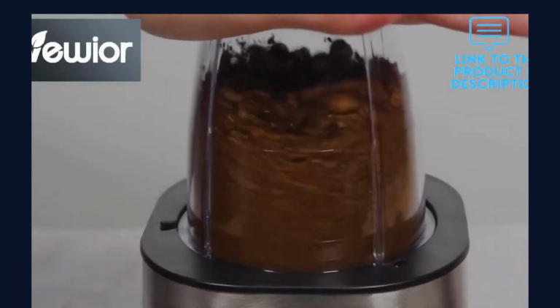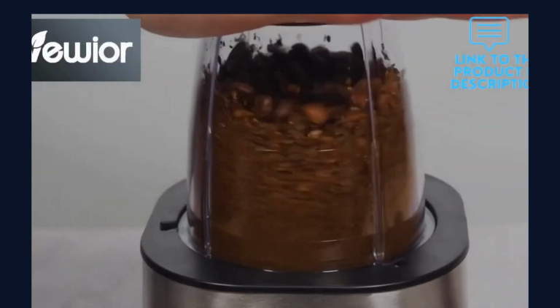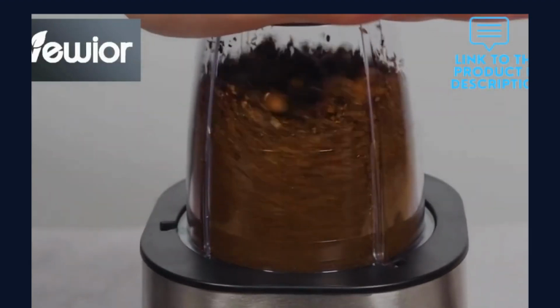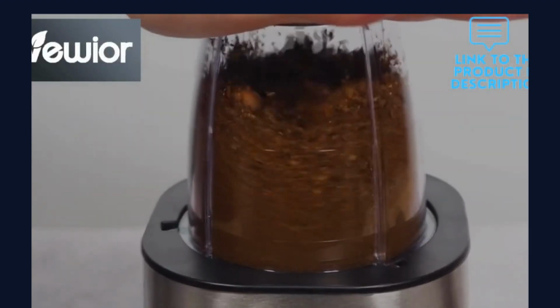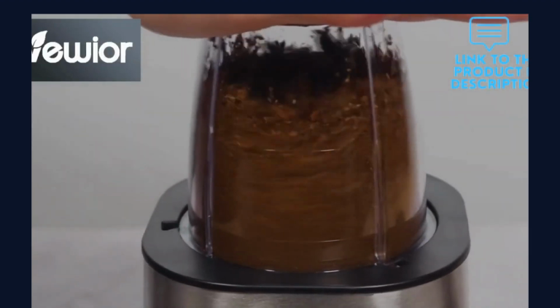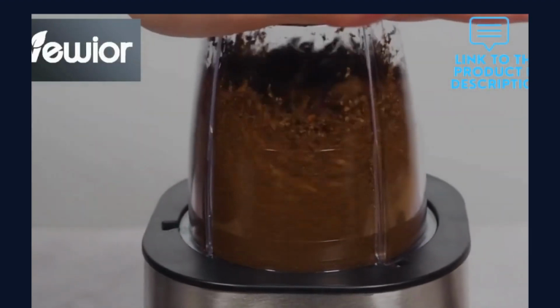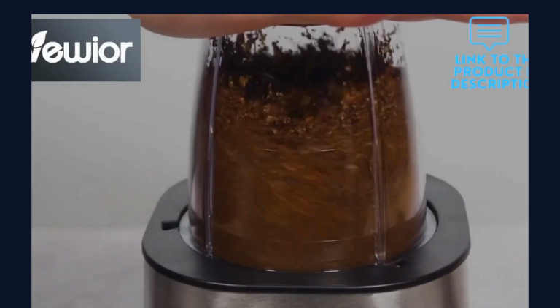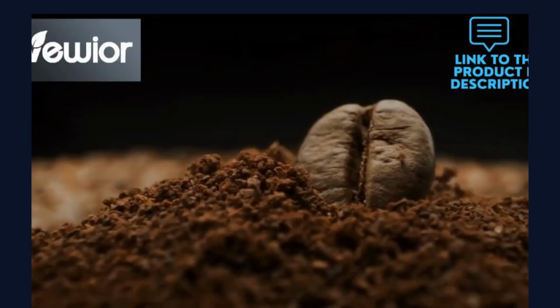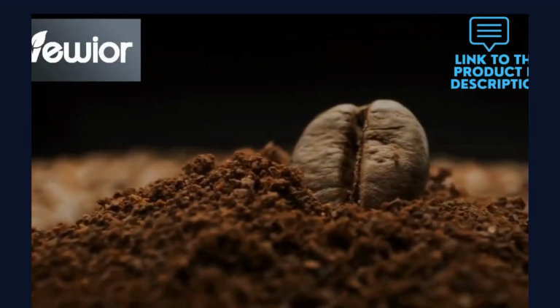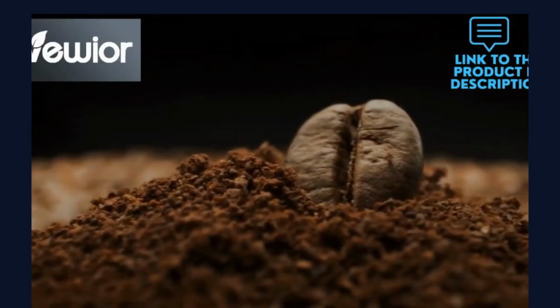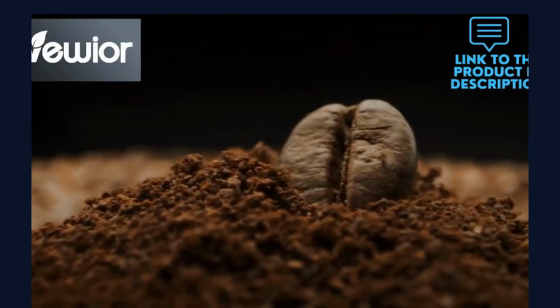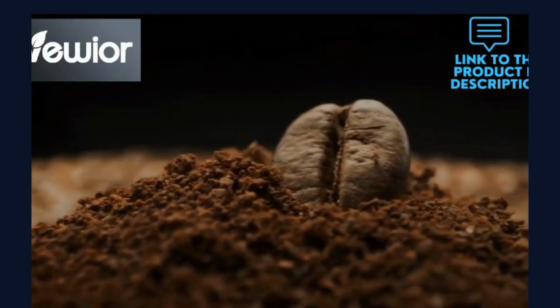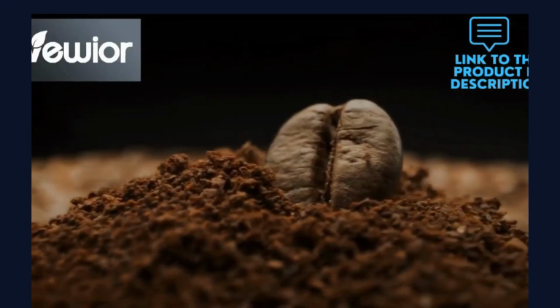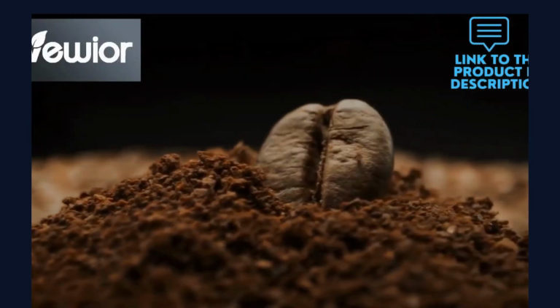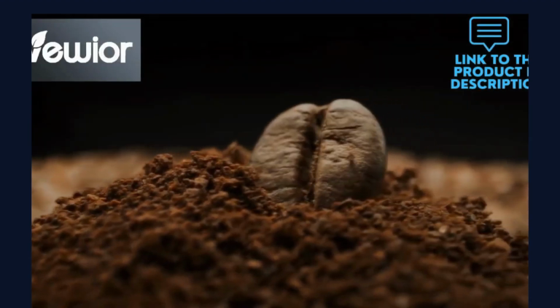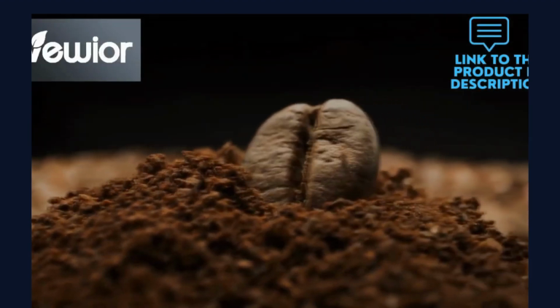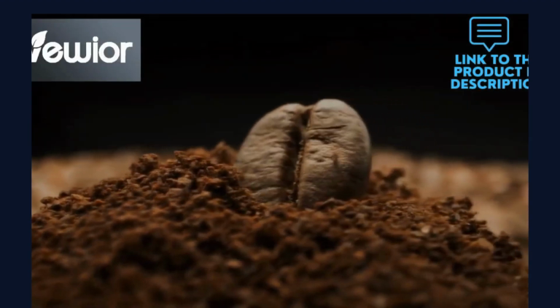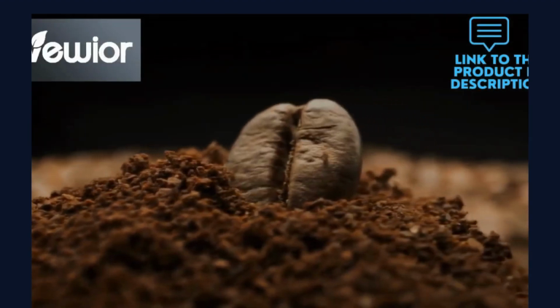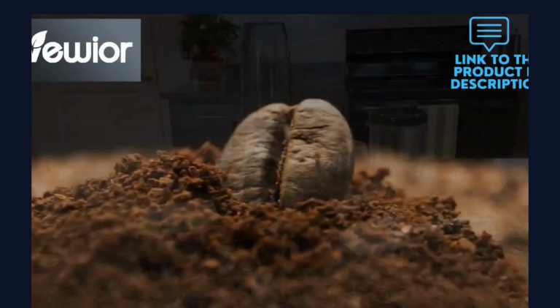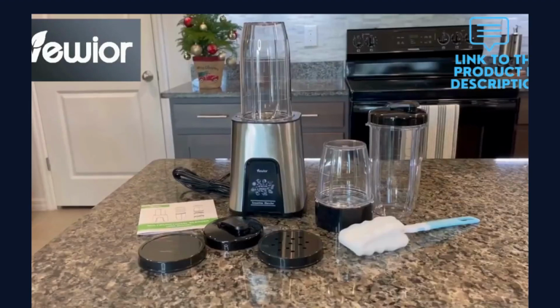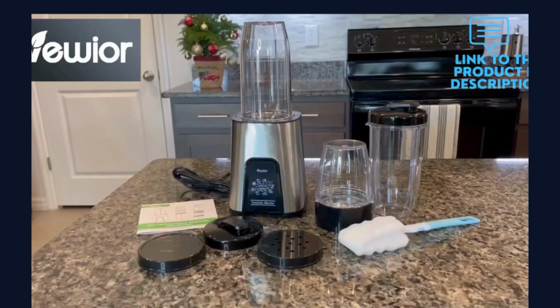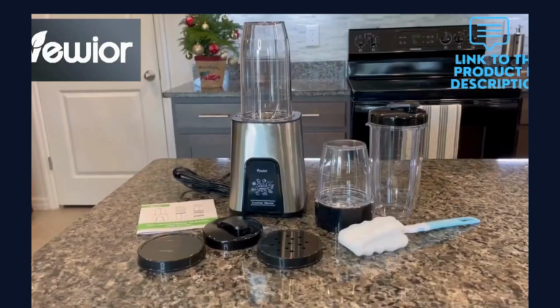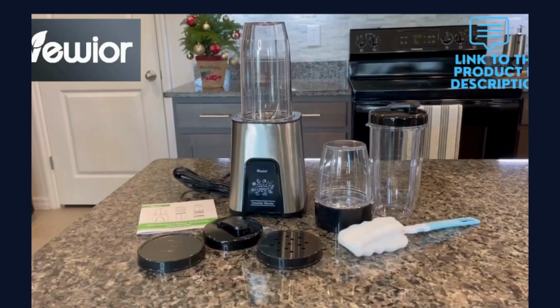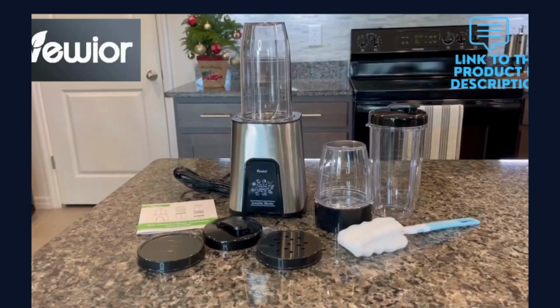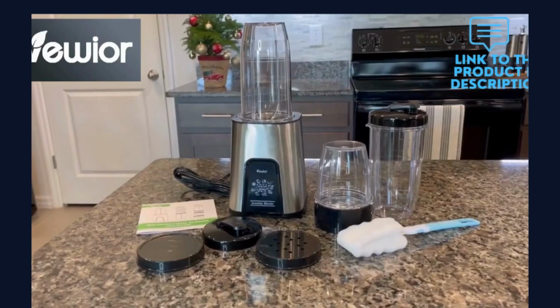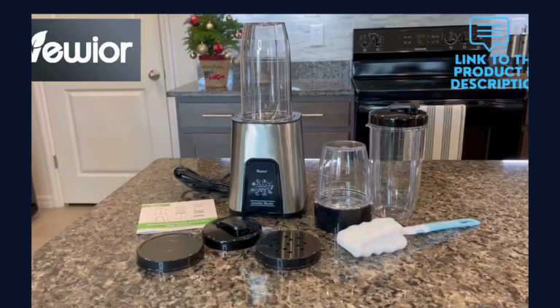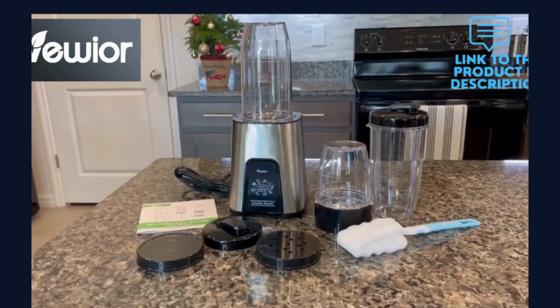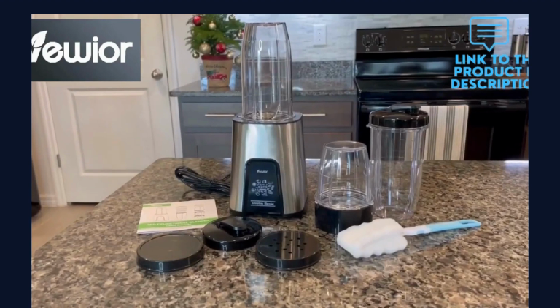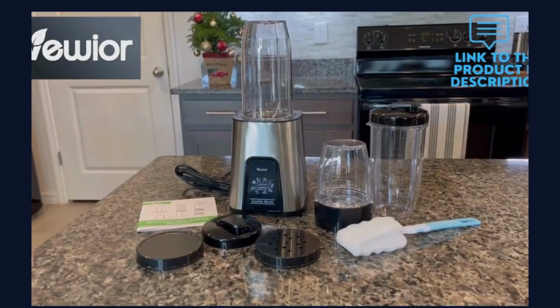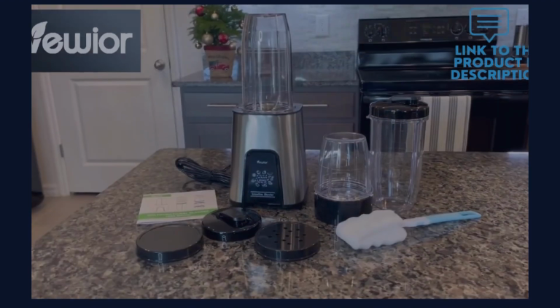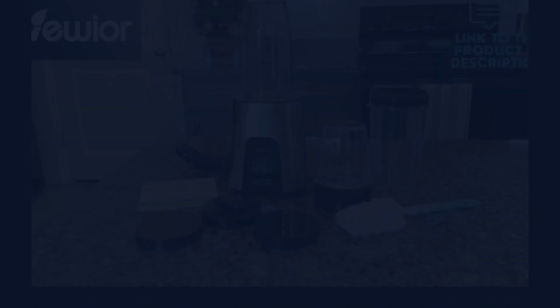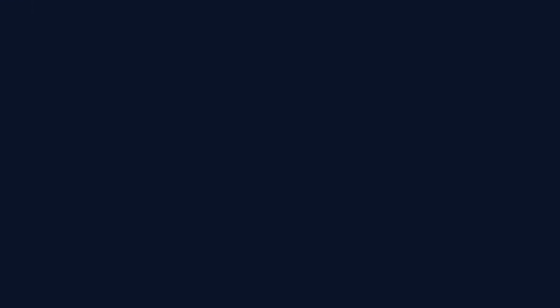Simply press and hold the blender's cup and ensure the blending process.